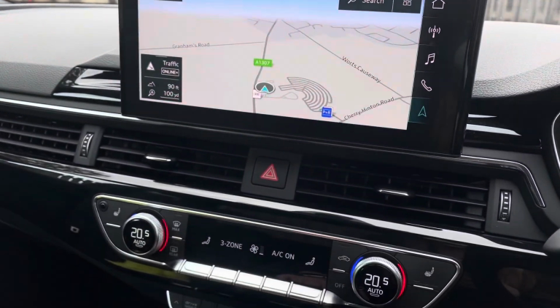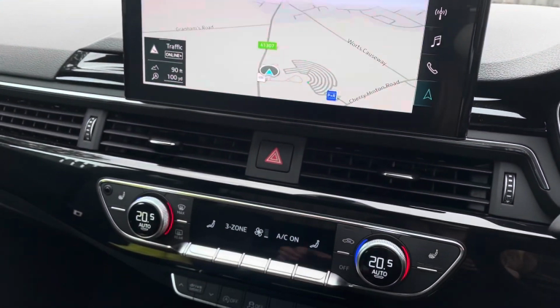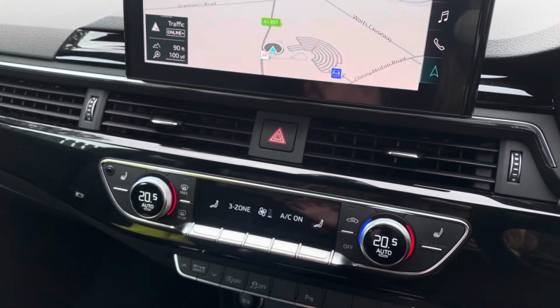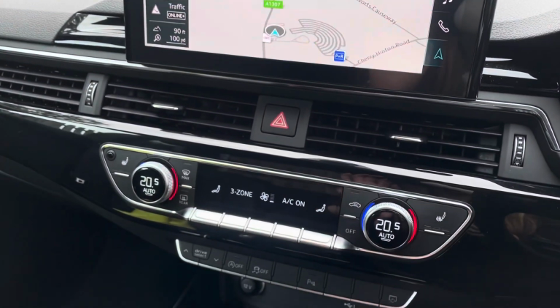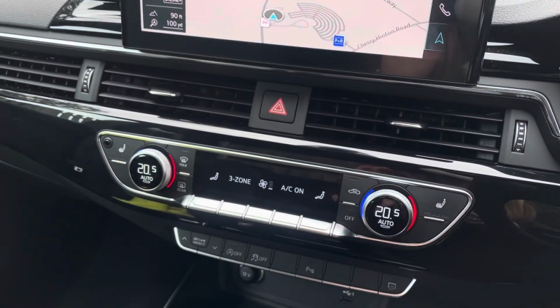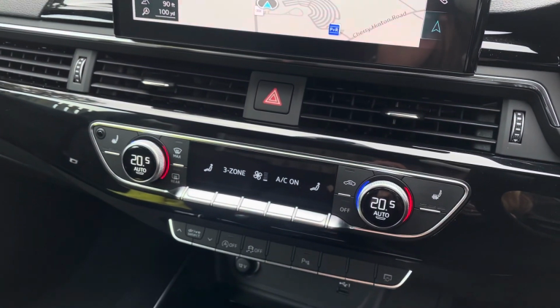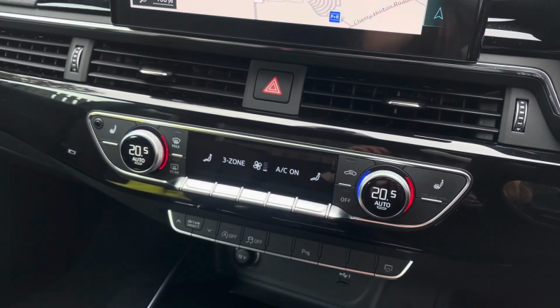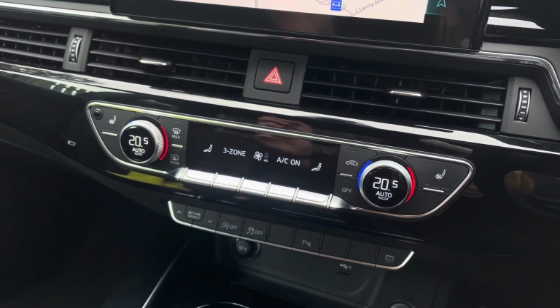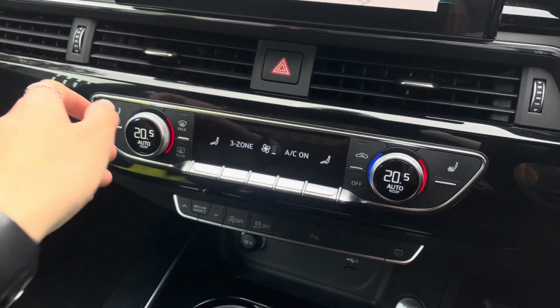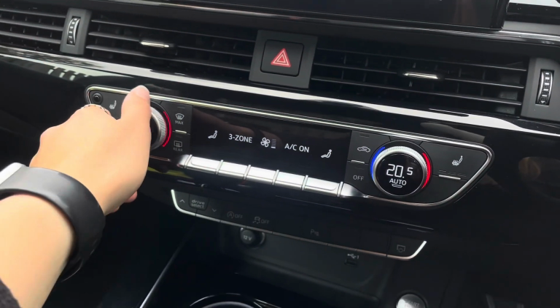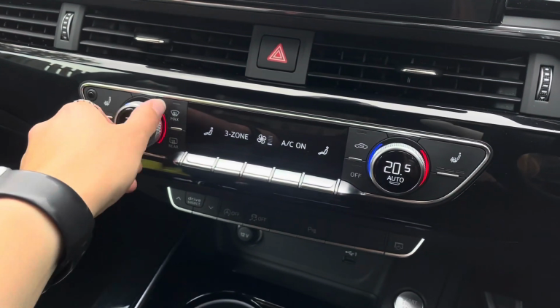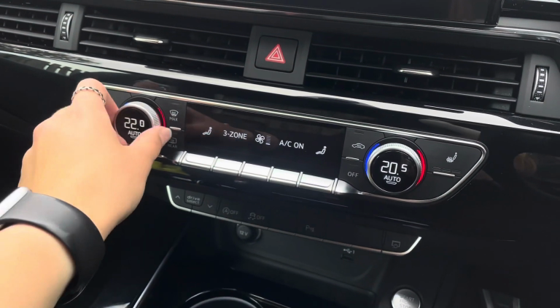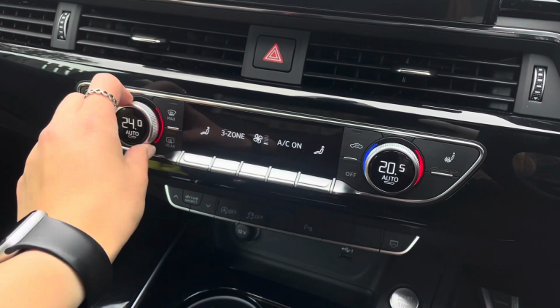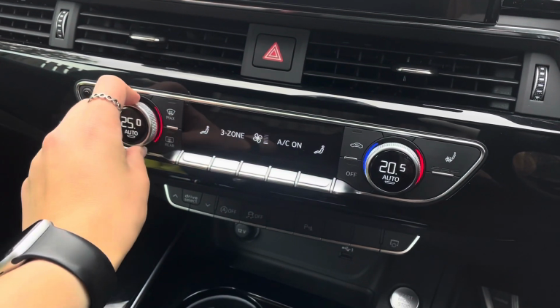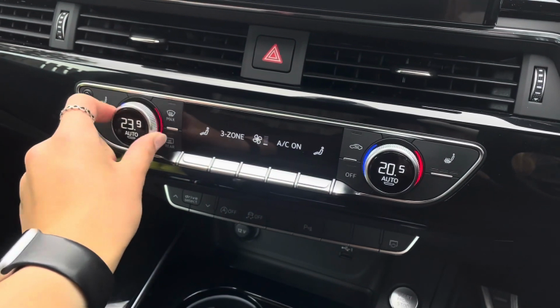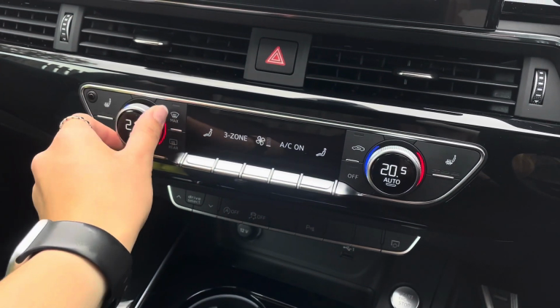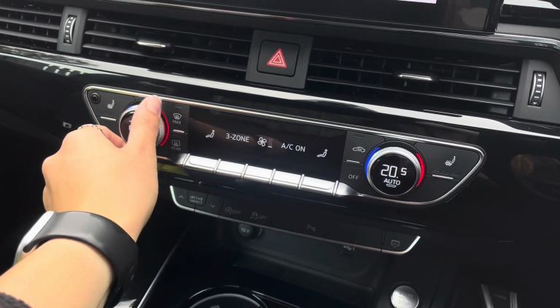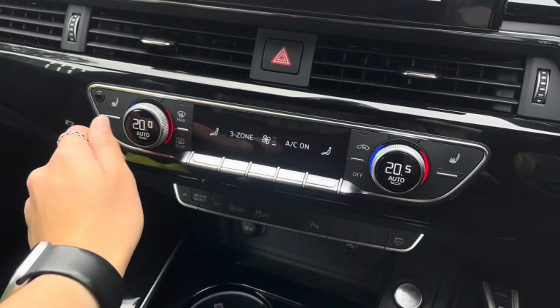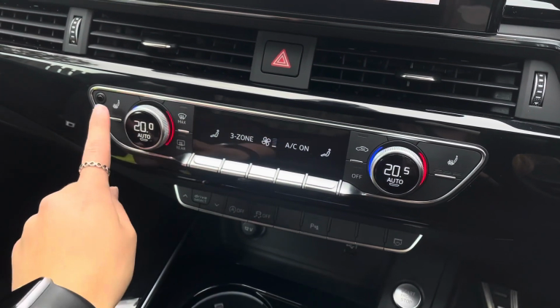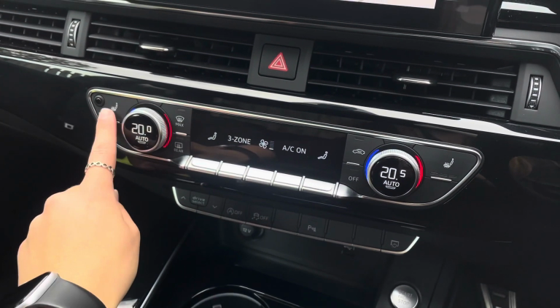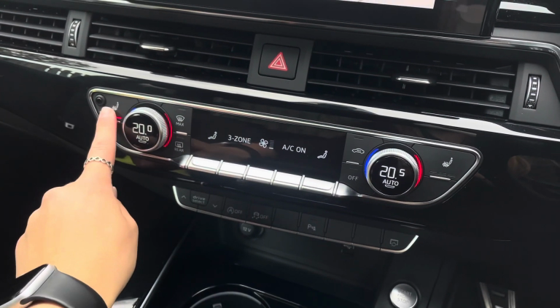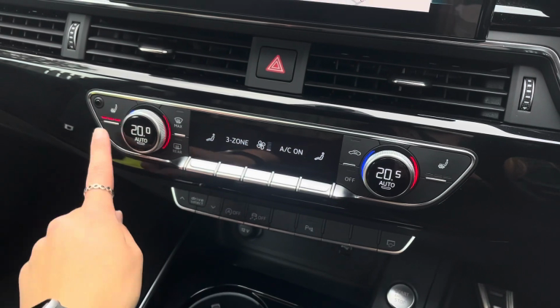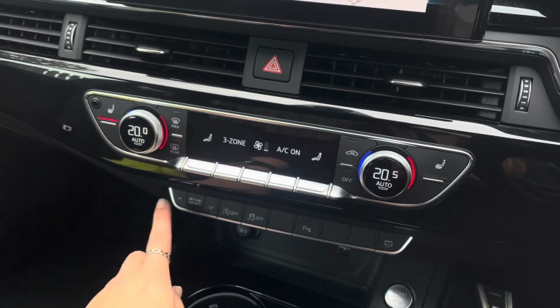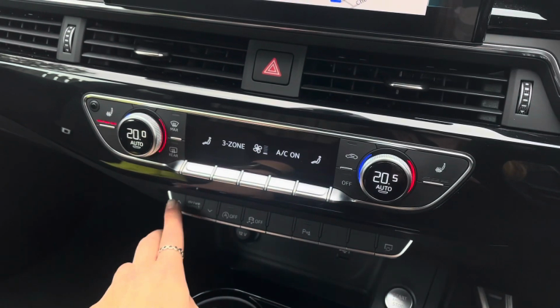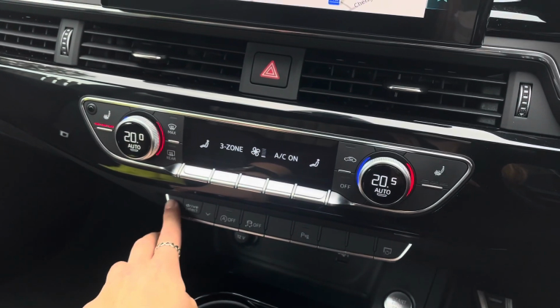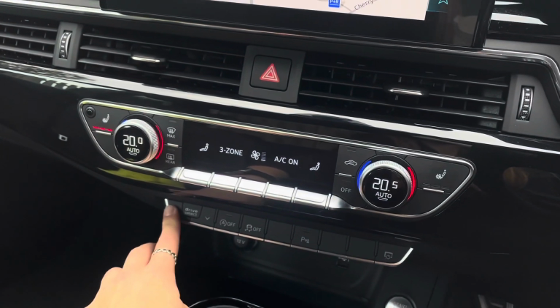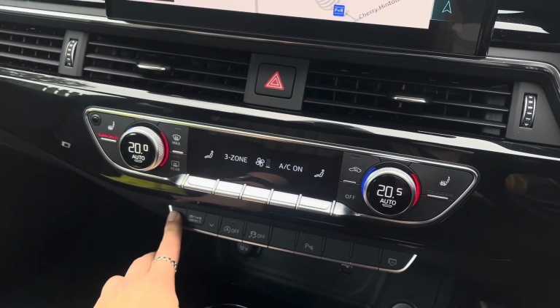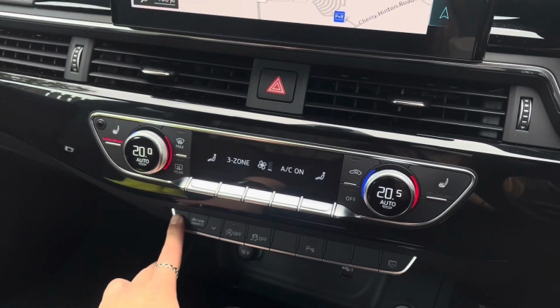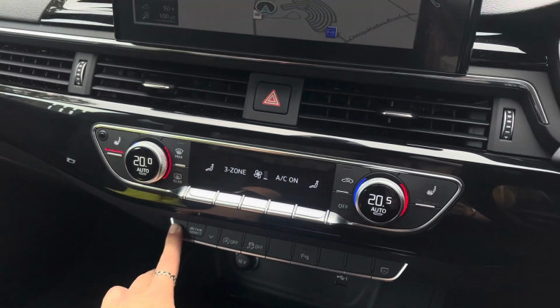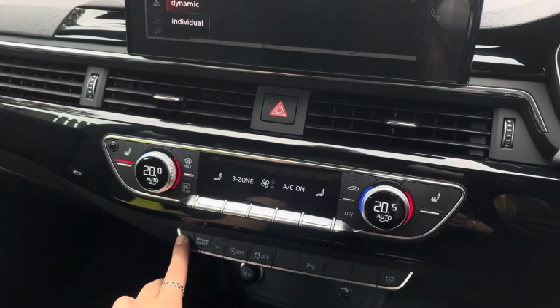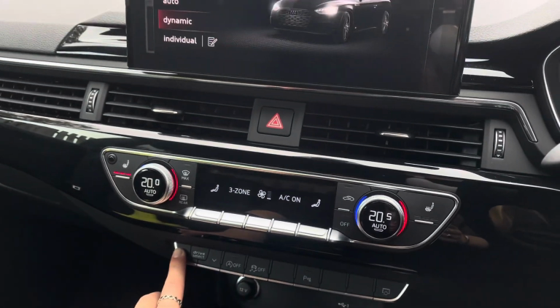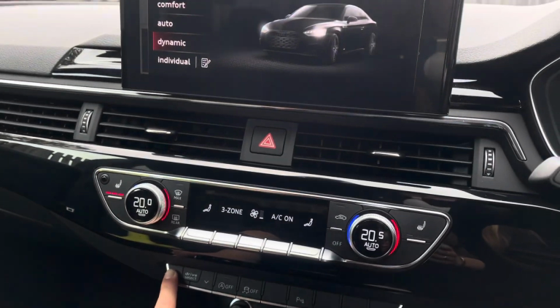The addition also contains a deluxe three-zone climate control system with heated front seats as well as easy Drive Select access.